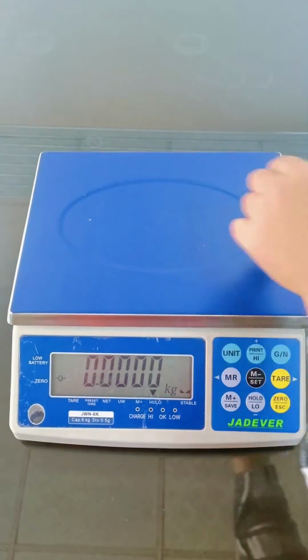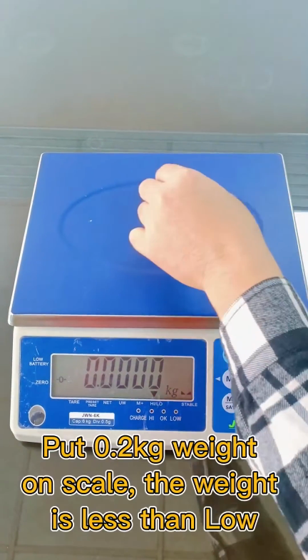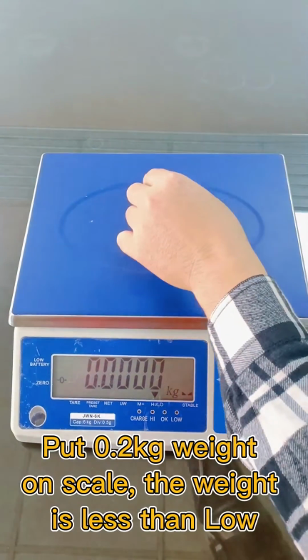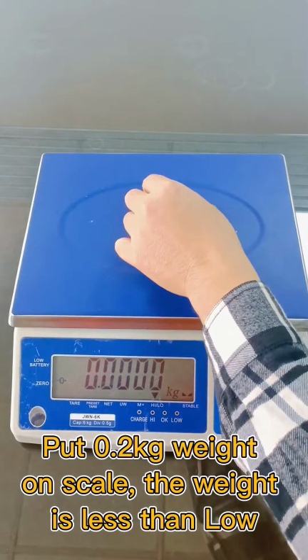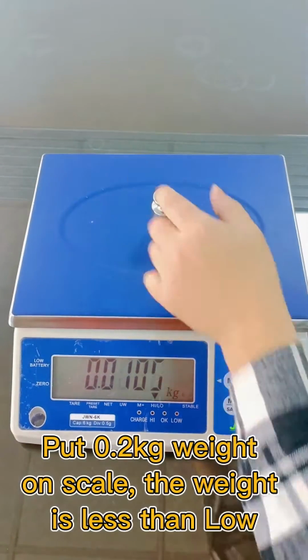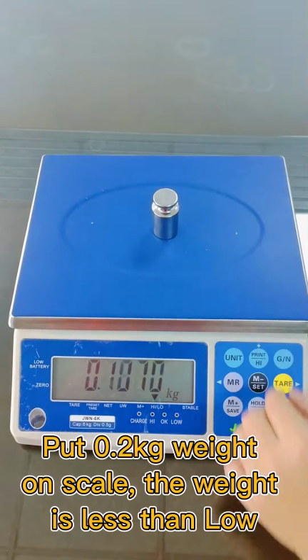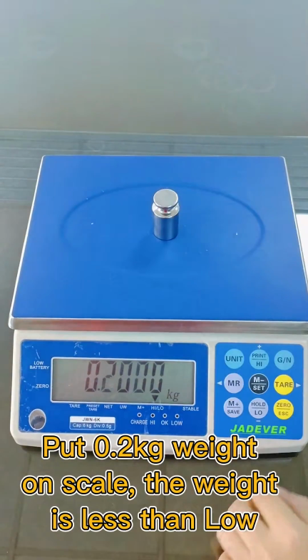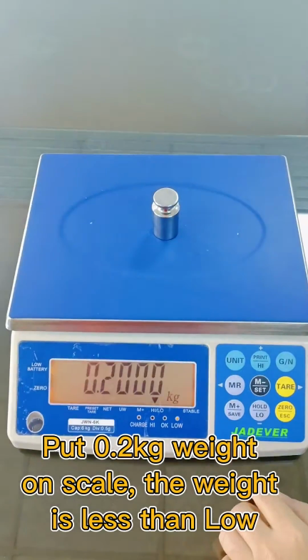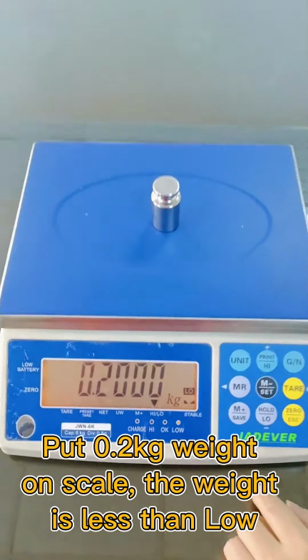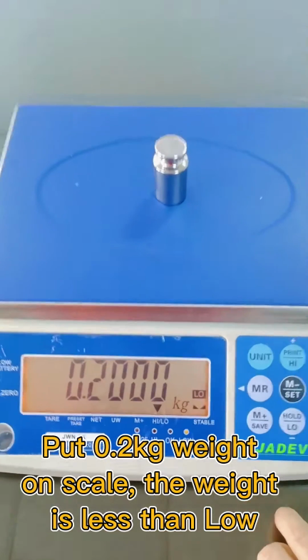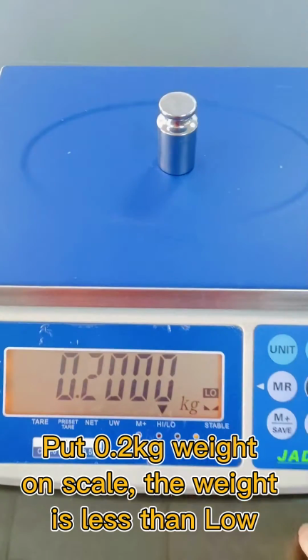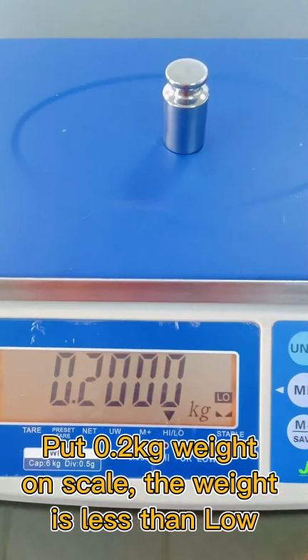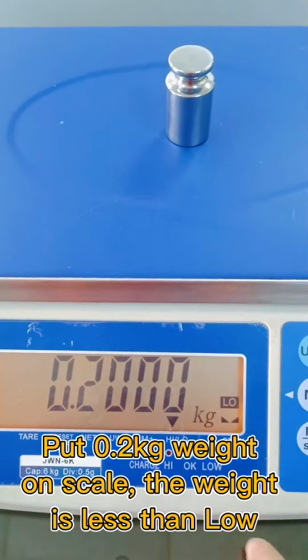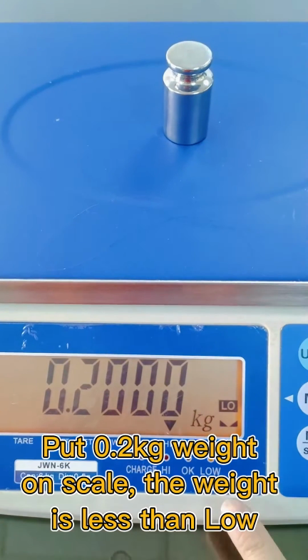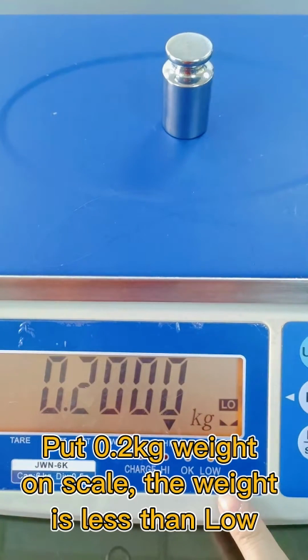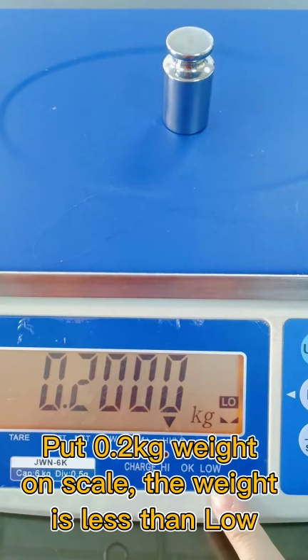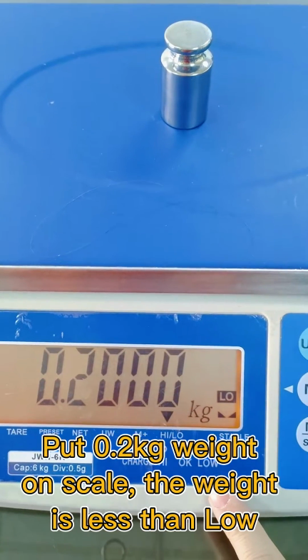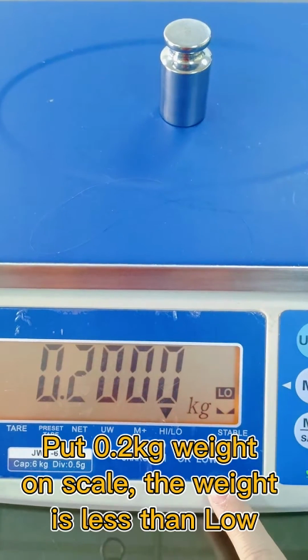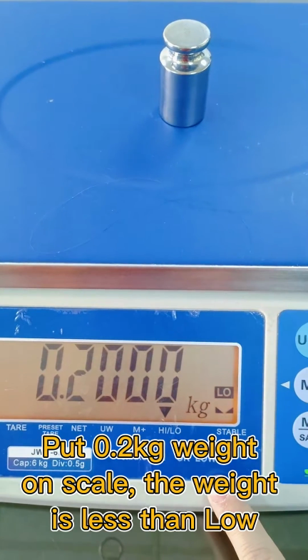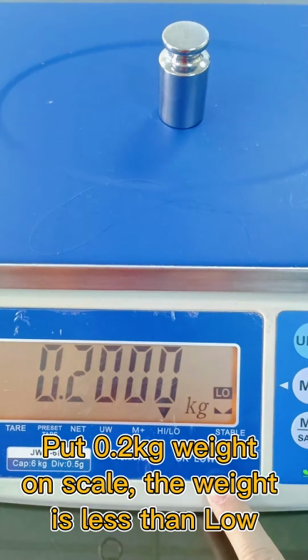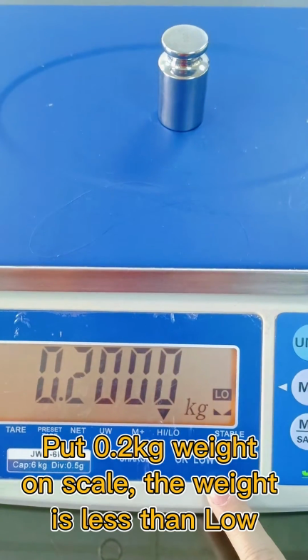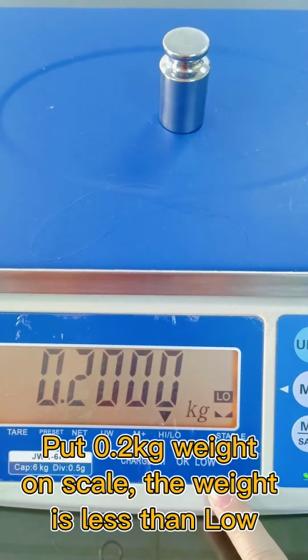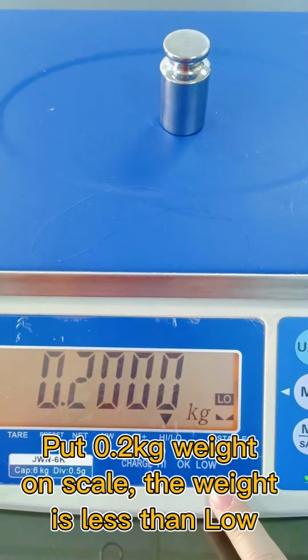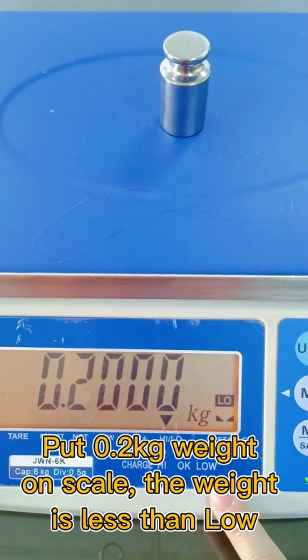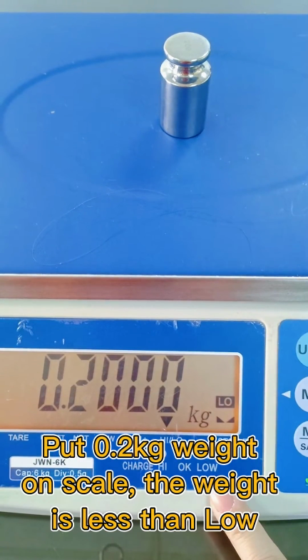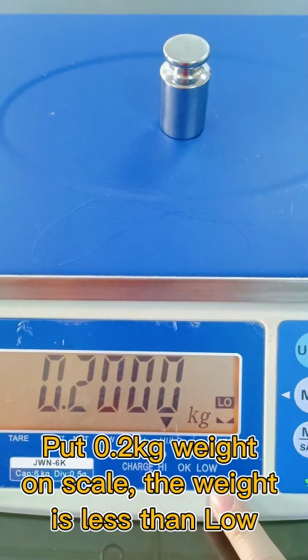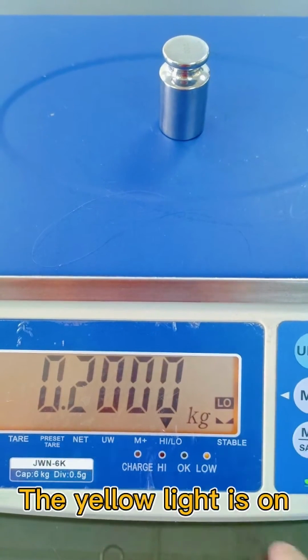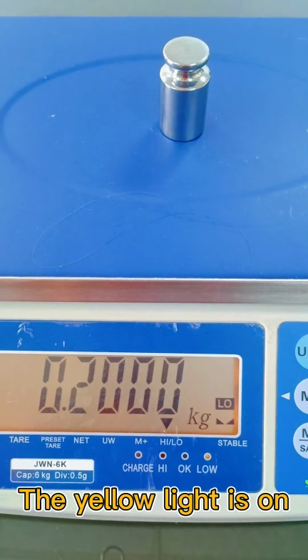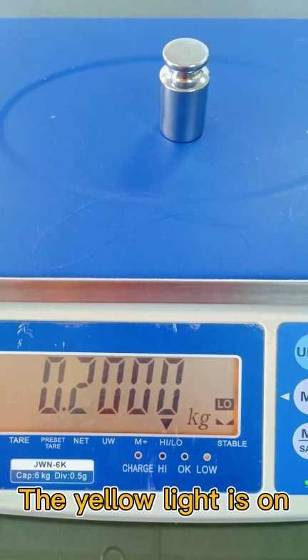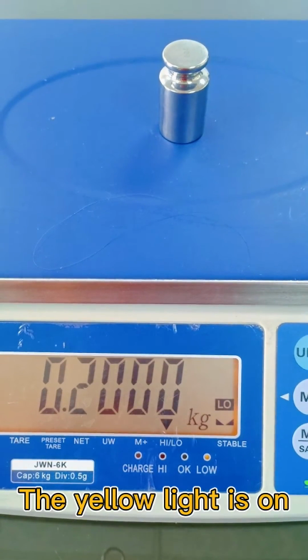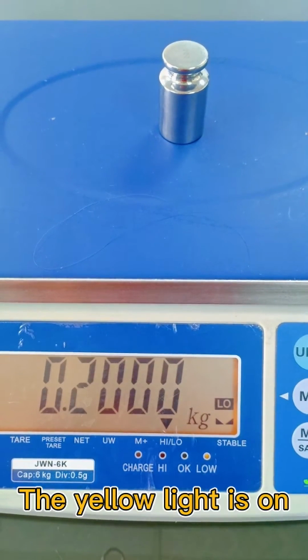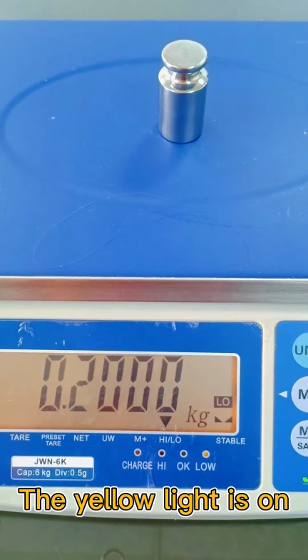Put a 0.2kg weight on the scale. The weight is less than the low limit, so the yellow light is on.